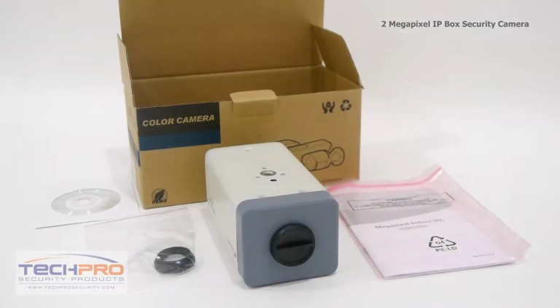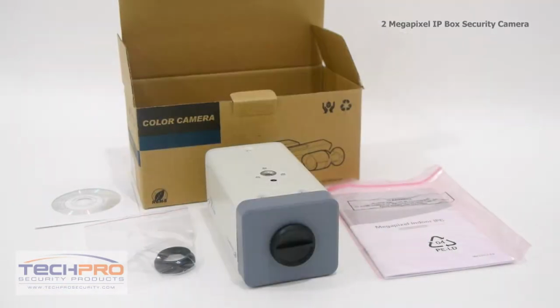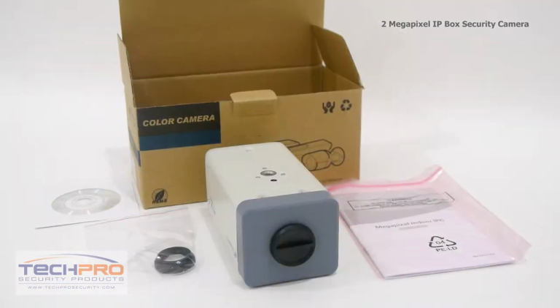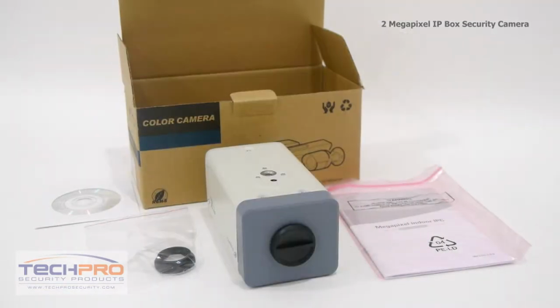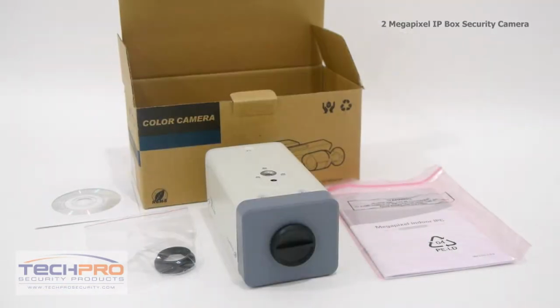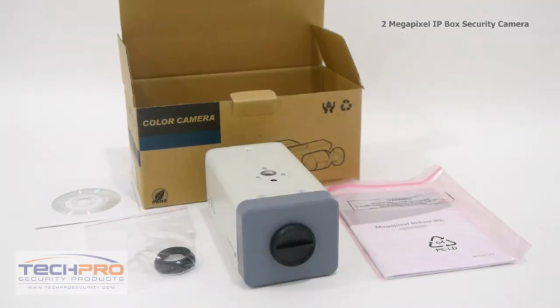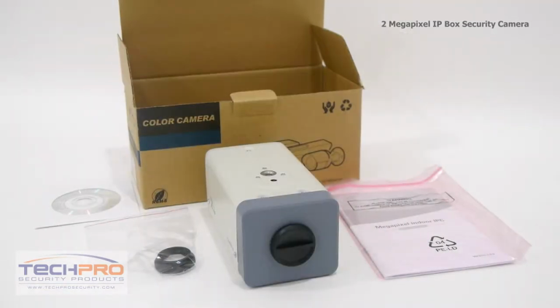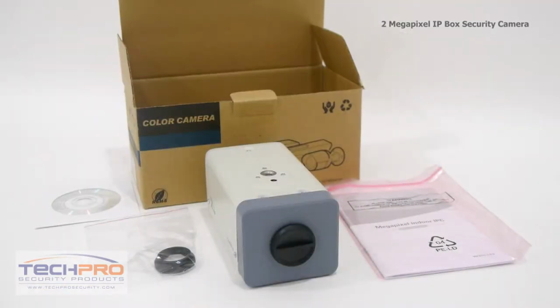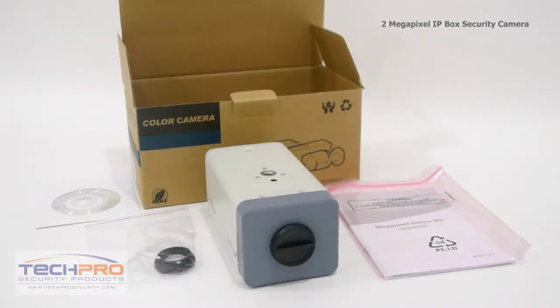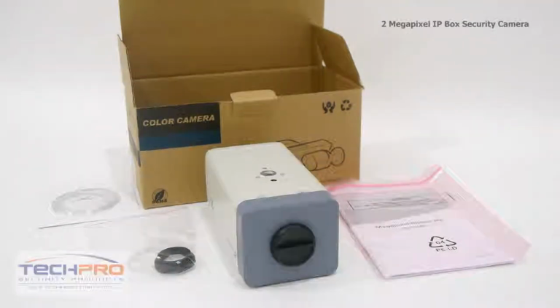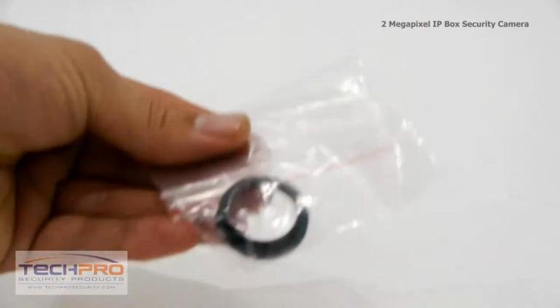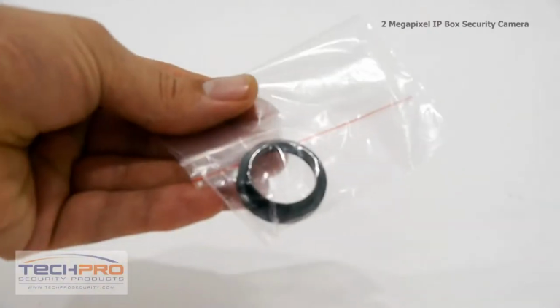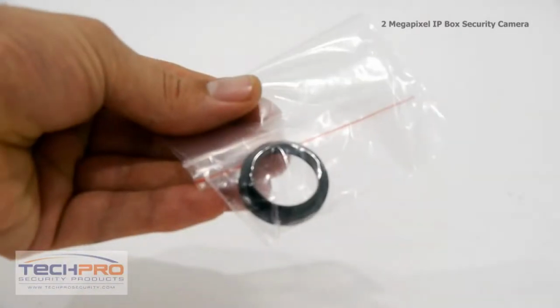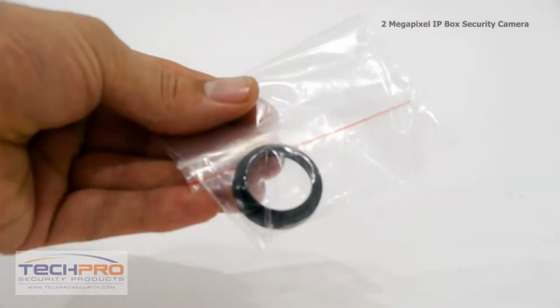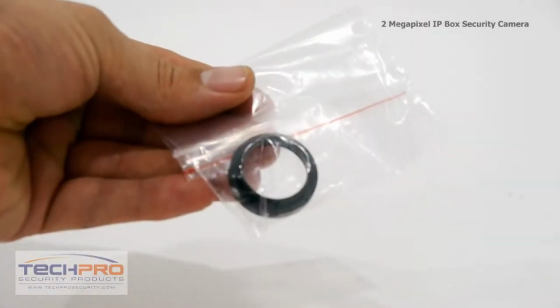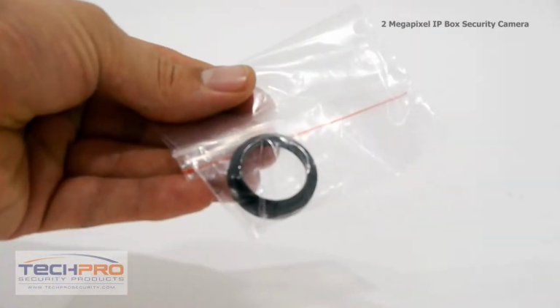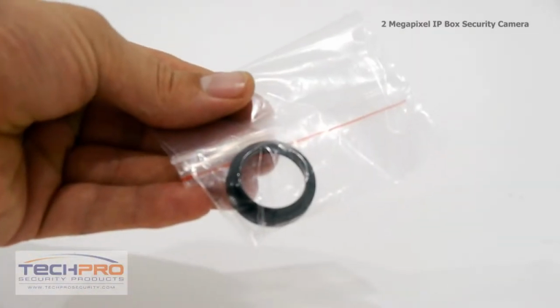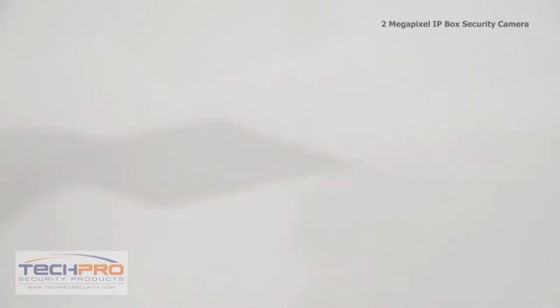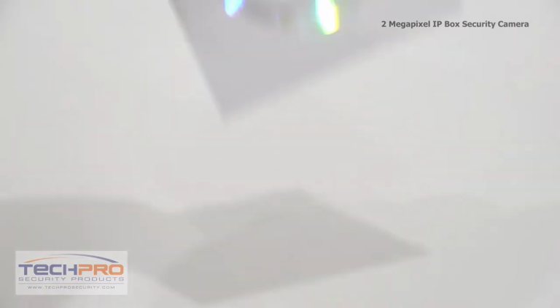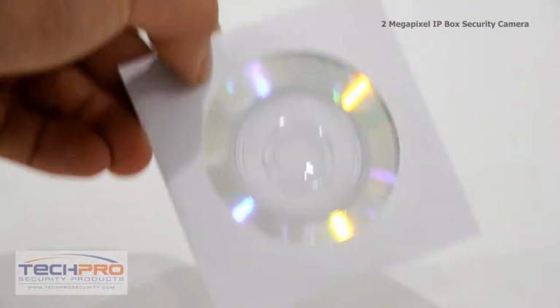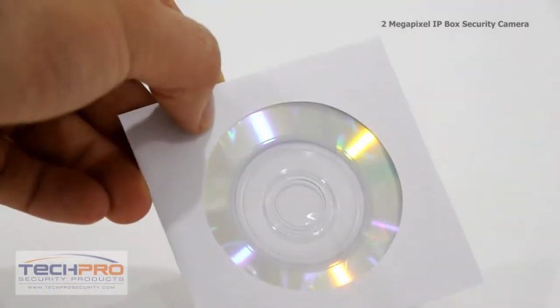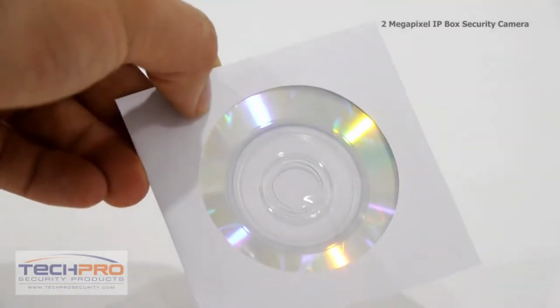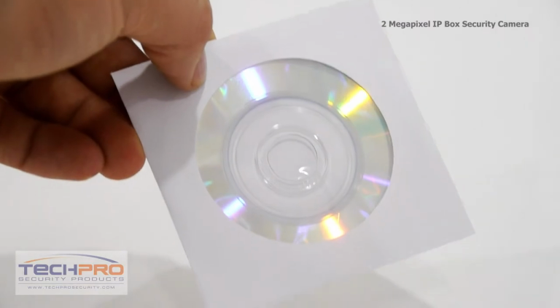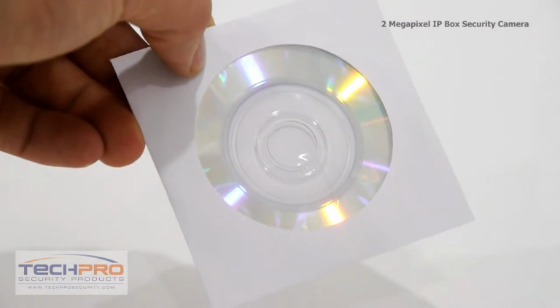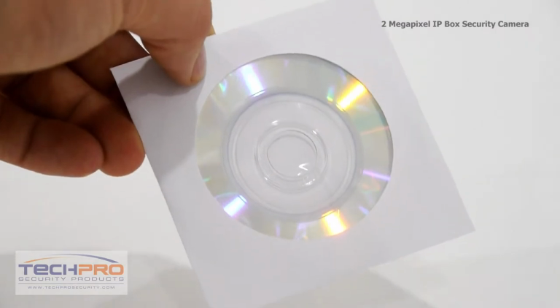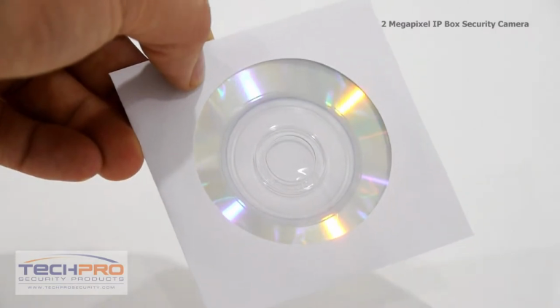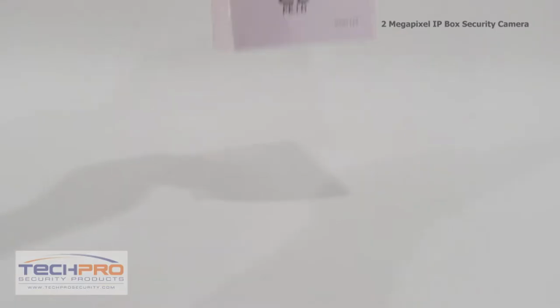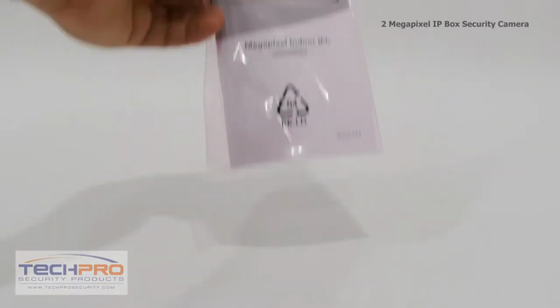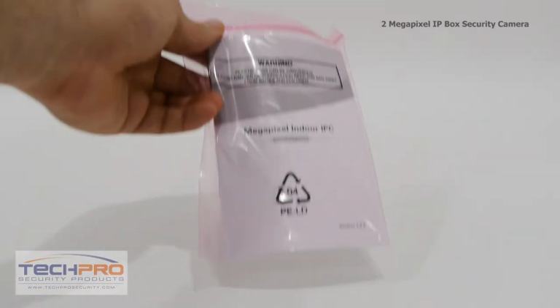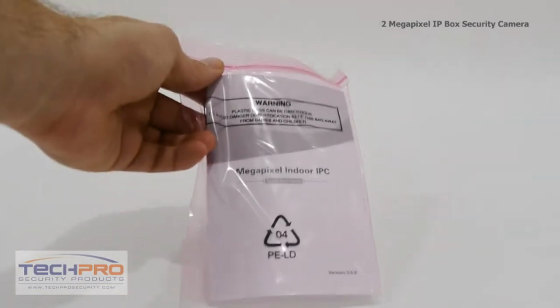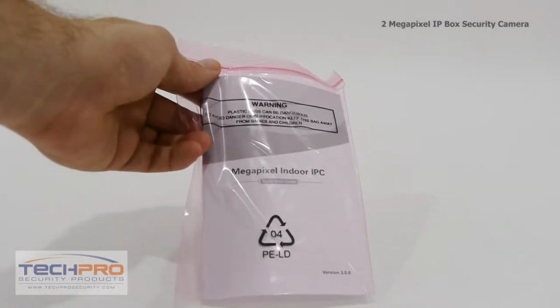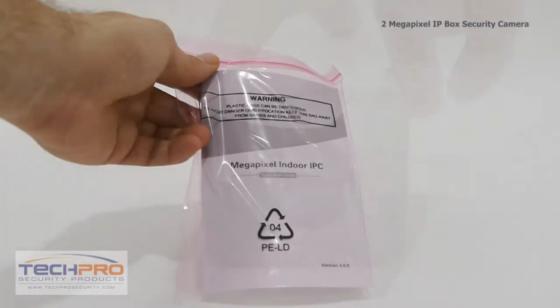Inside the box you'll find a CS mount adapter, software disk, and an instruction manual.